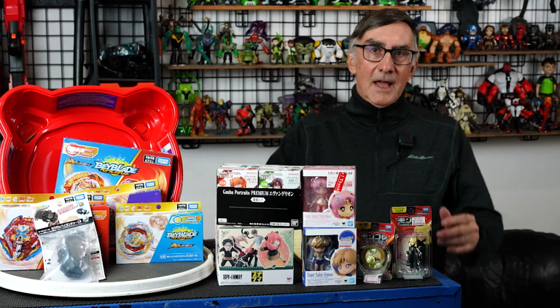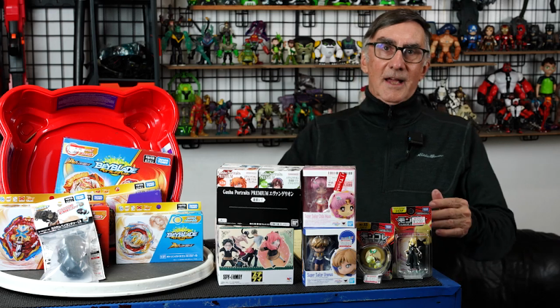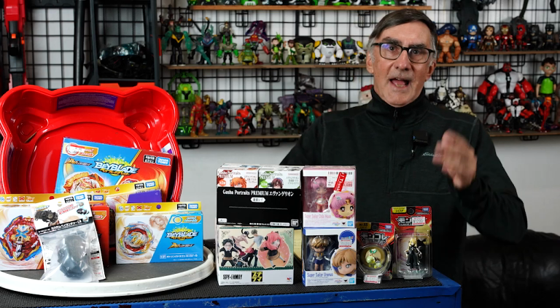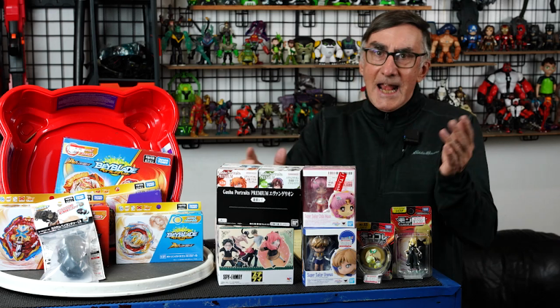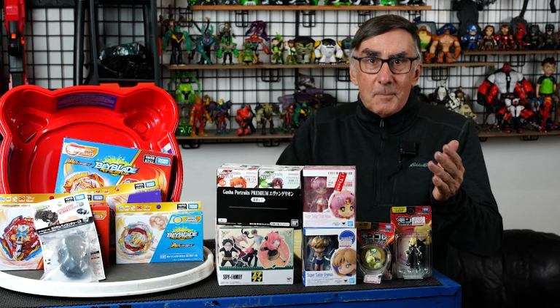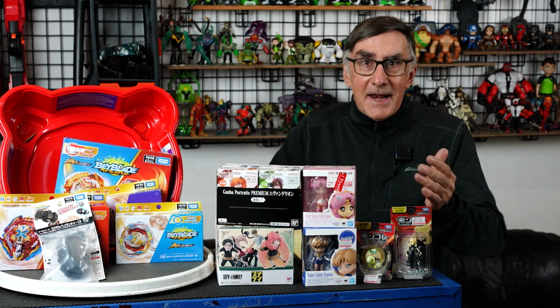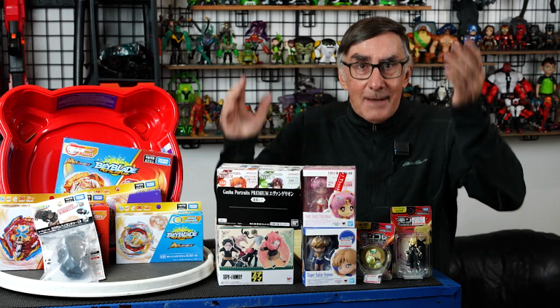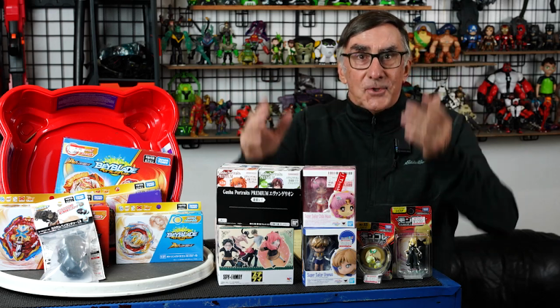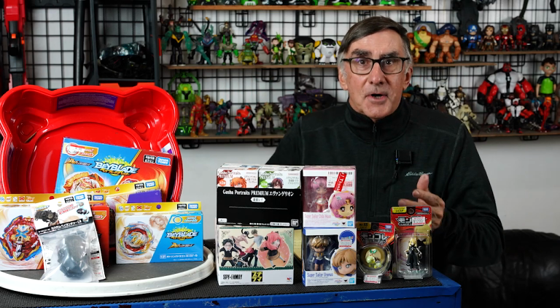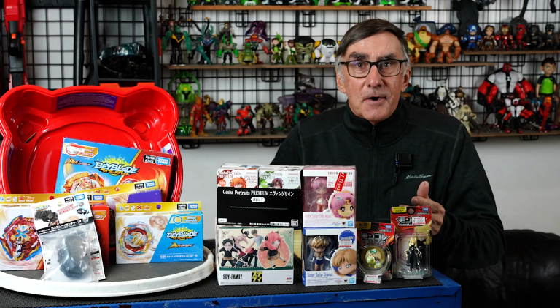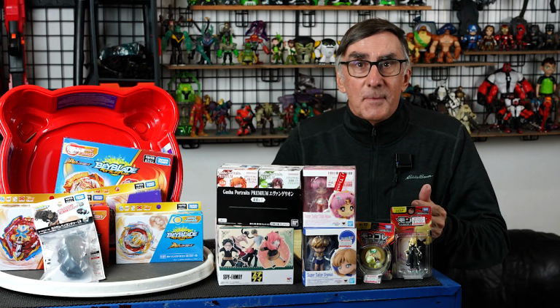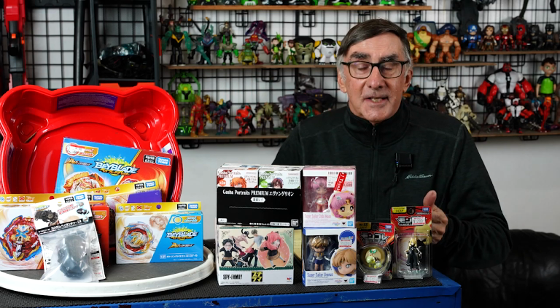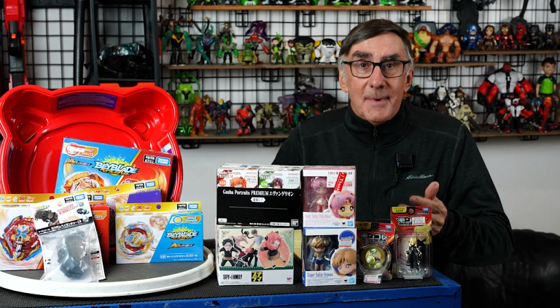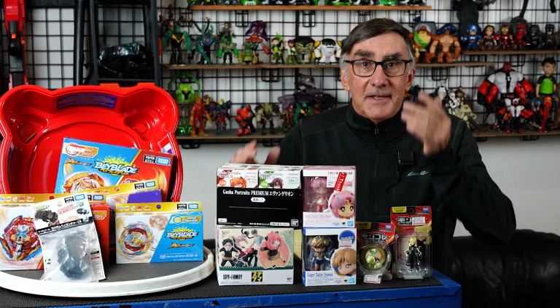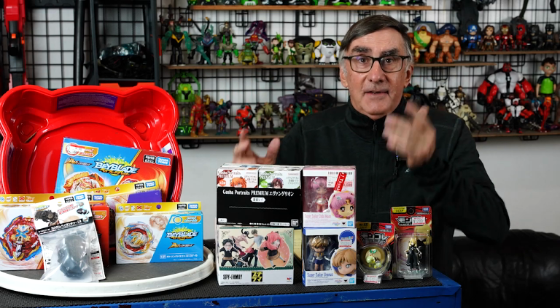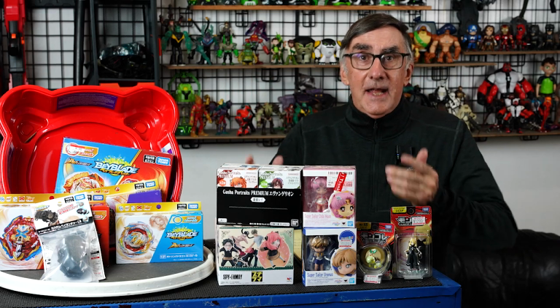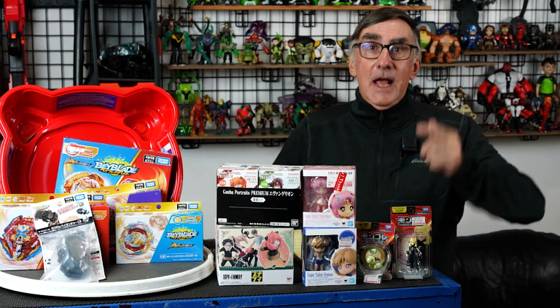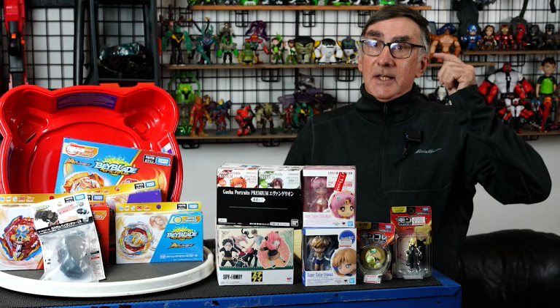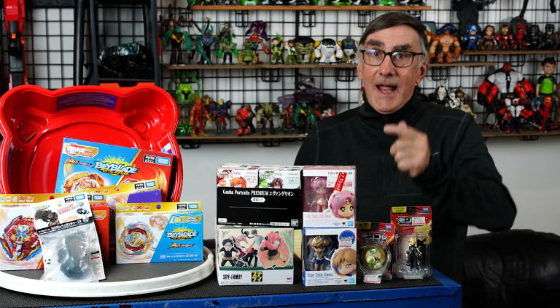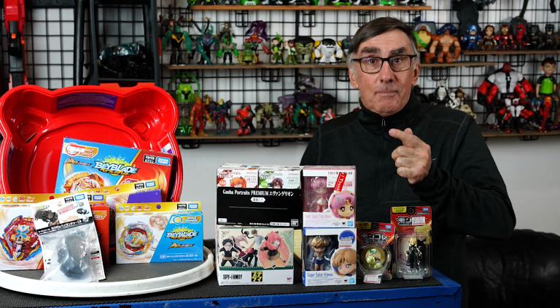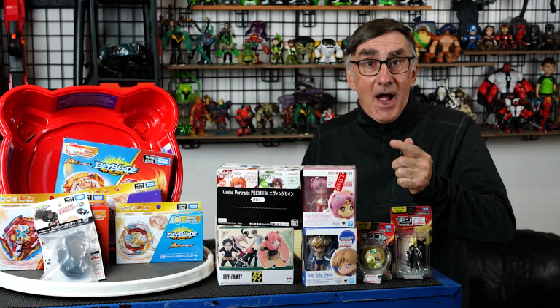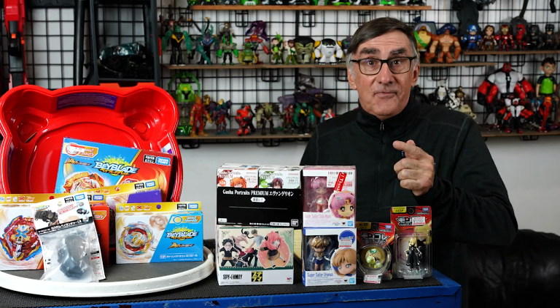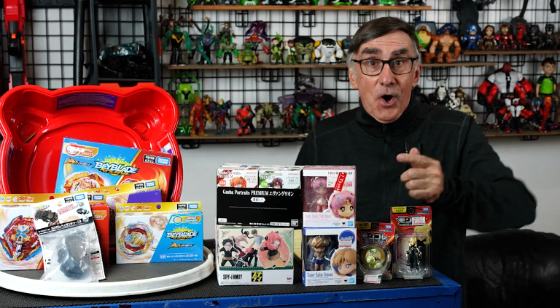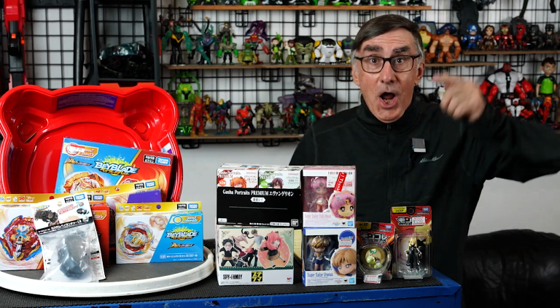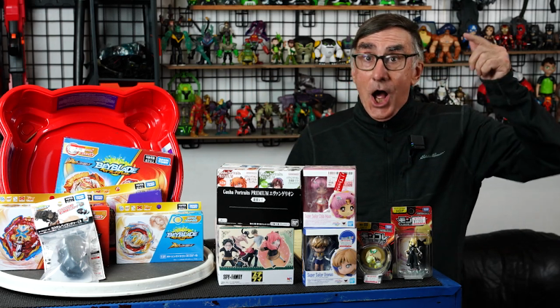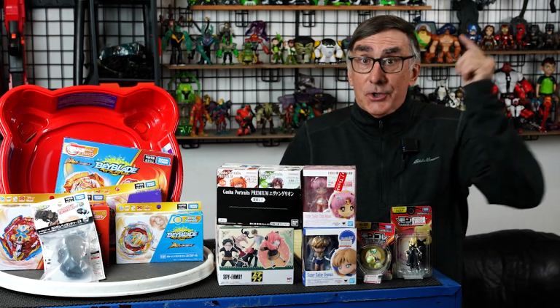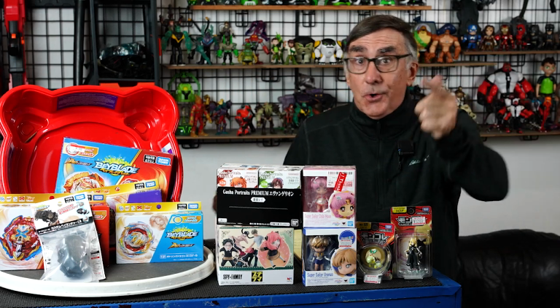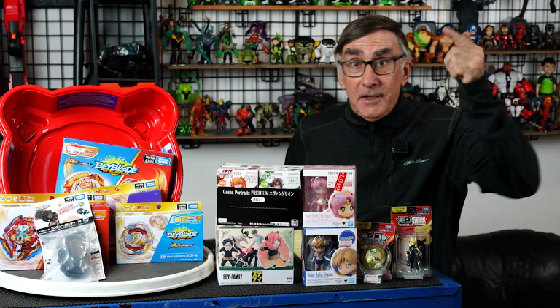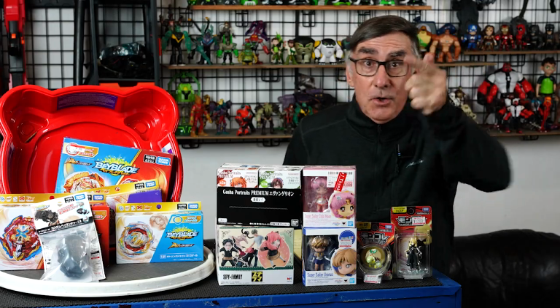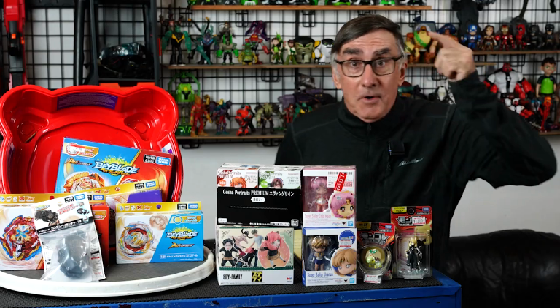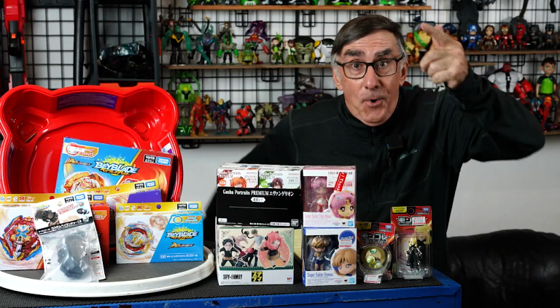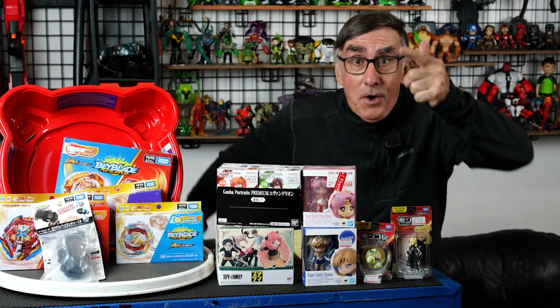Hey everybody, I'm Stu Carter from Atomani TV. Stand by for a toy loot report!